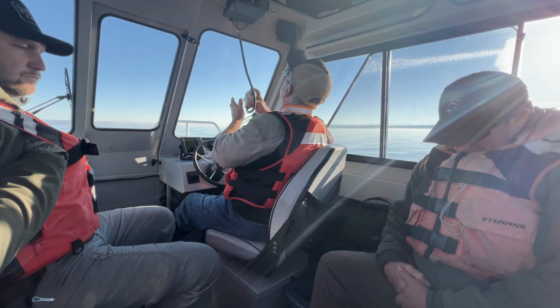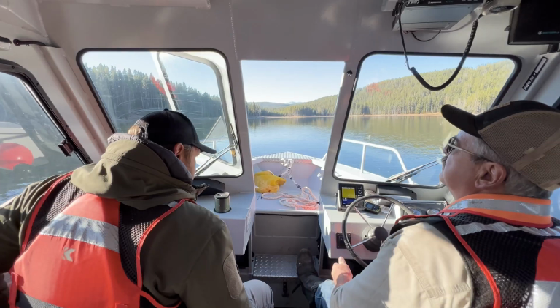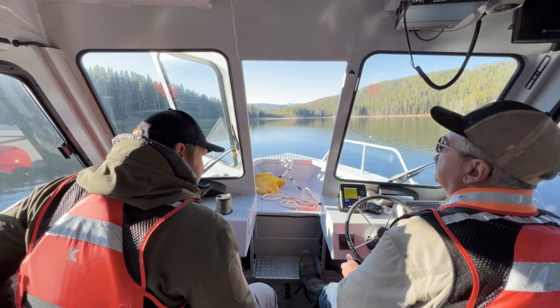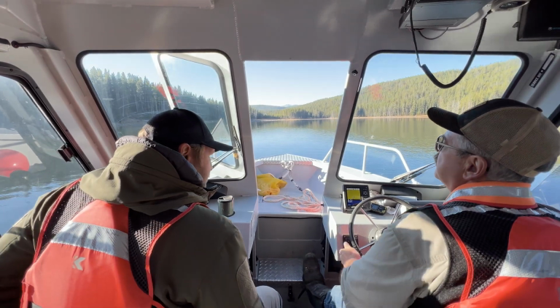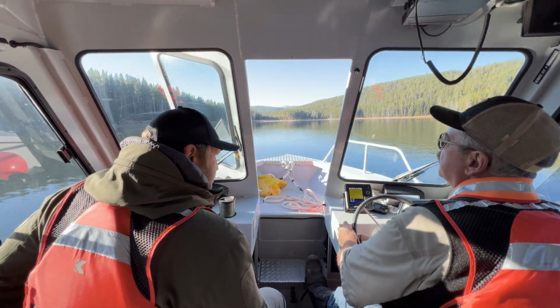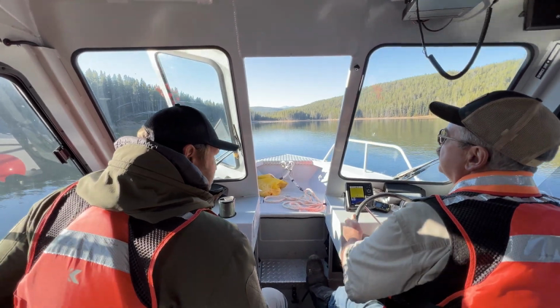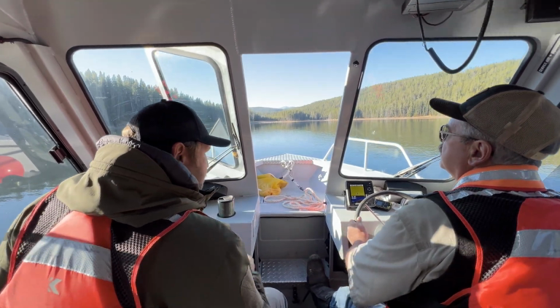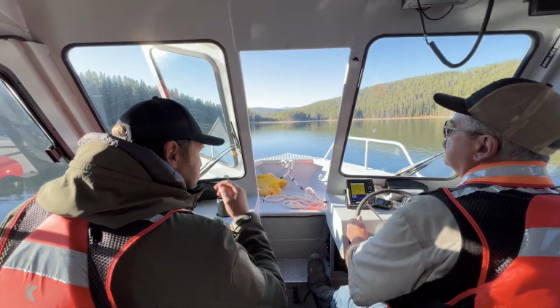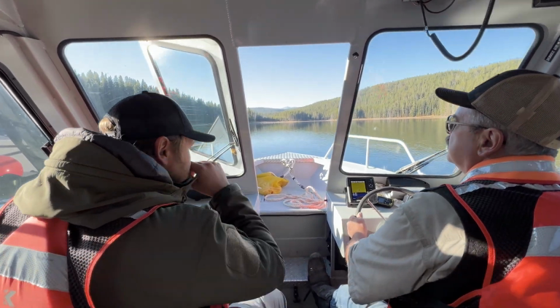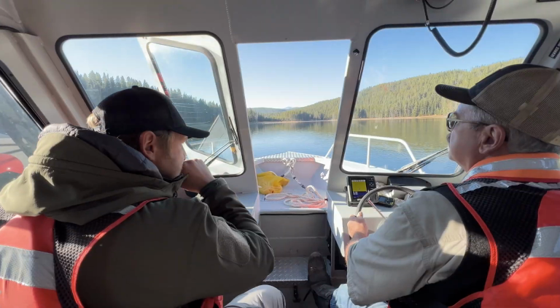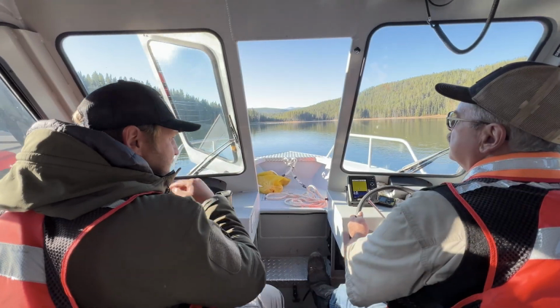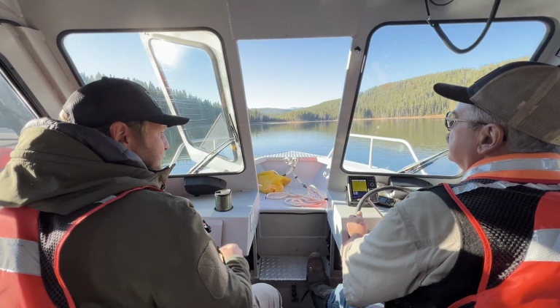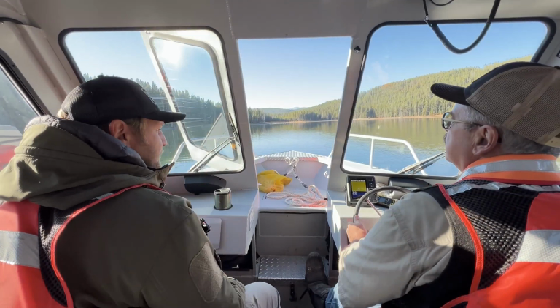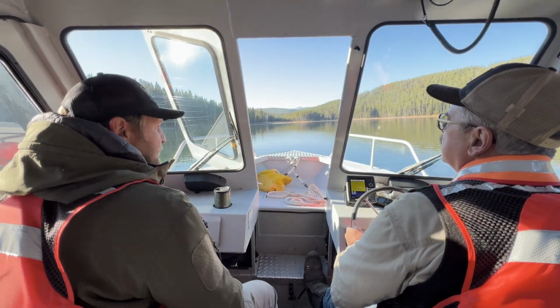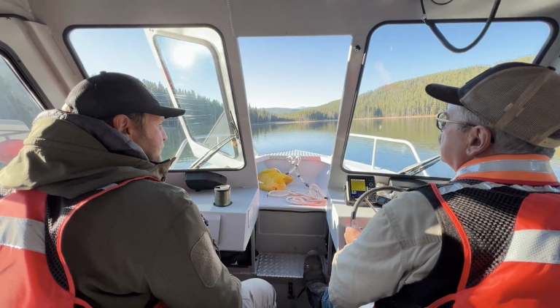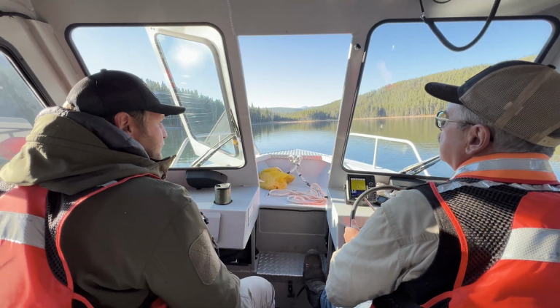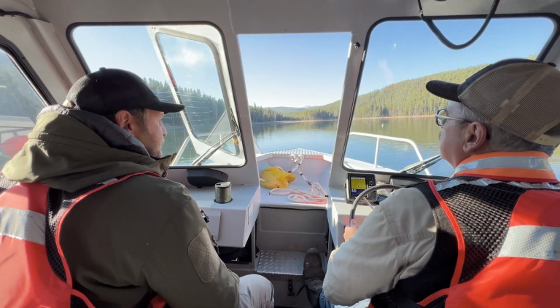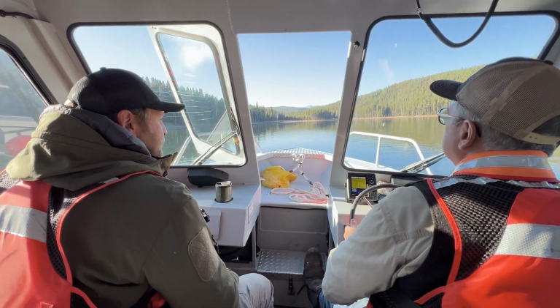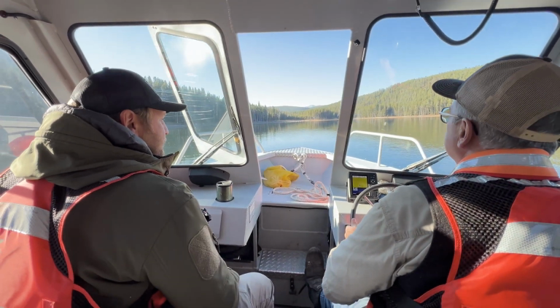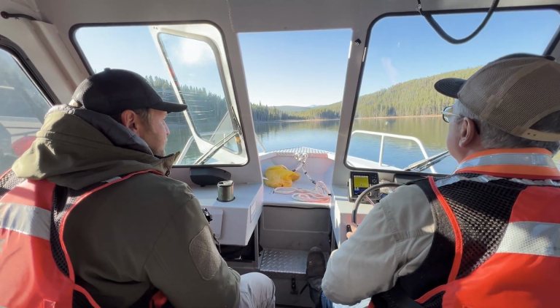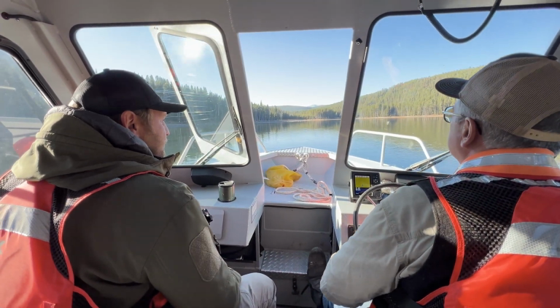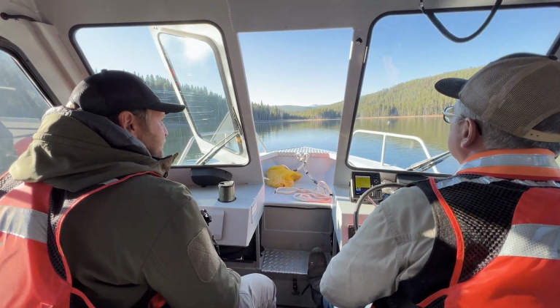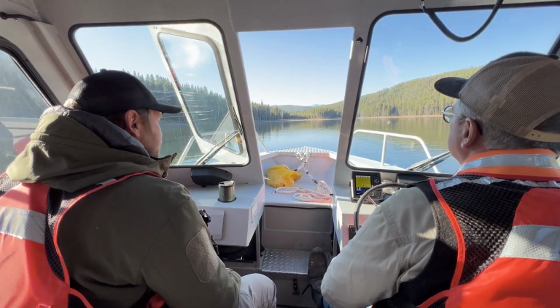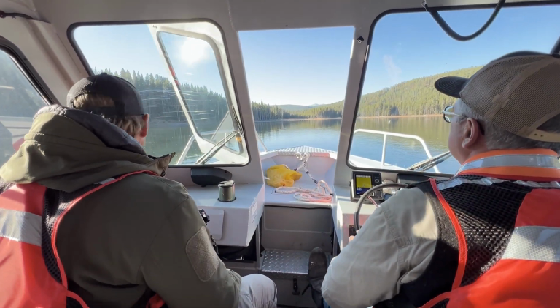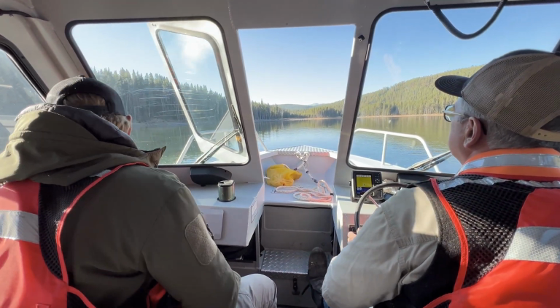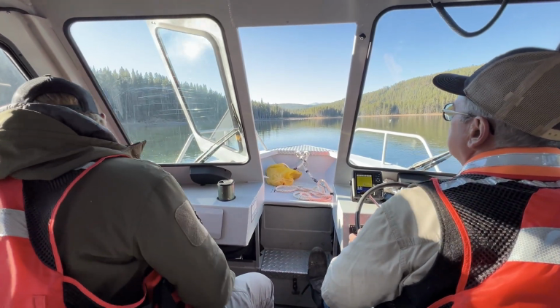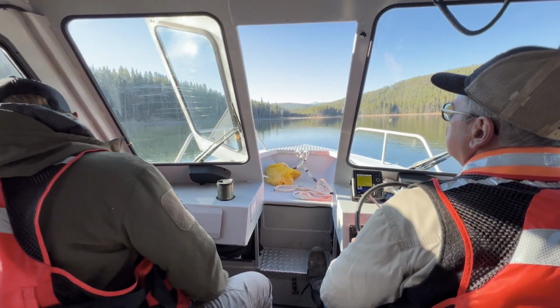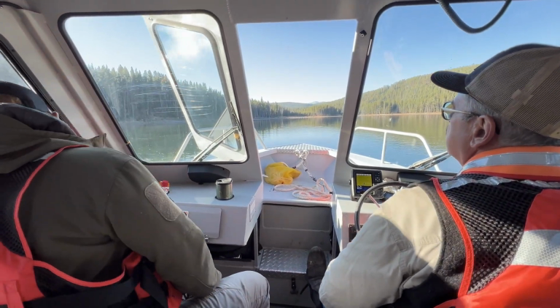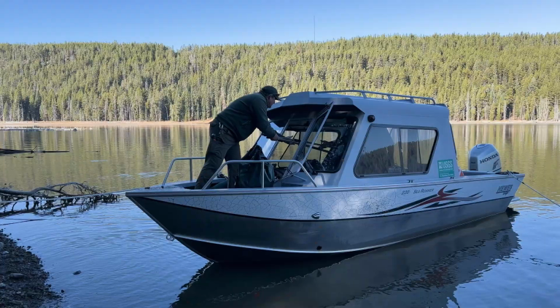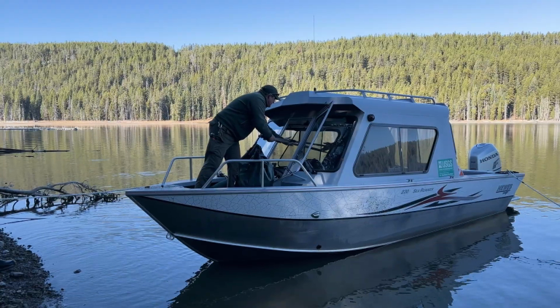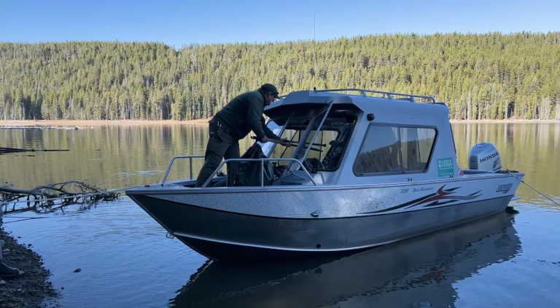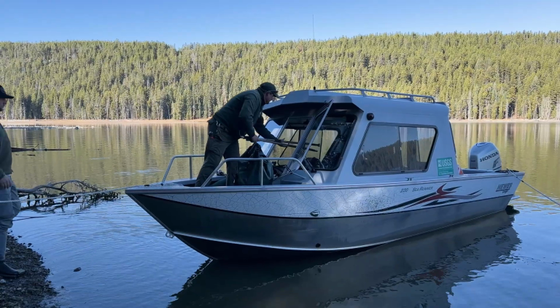Today, we are headed out to a remote area of Yellowstone National Park to handle and collar a grizzly bear that was captured earlier this morning.